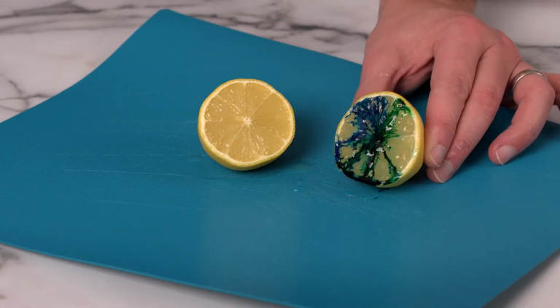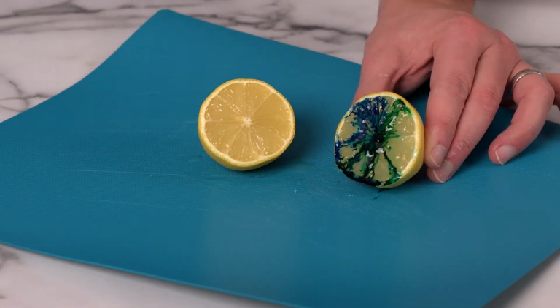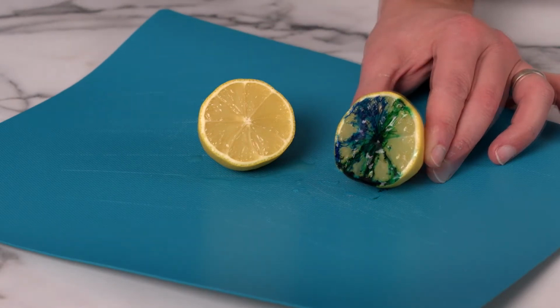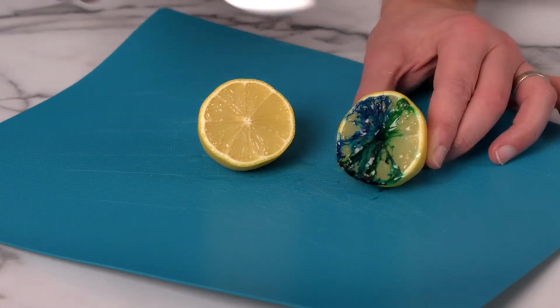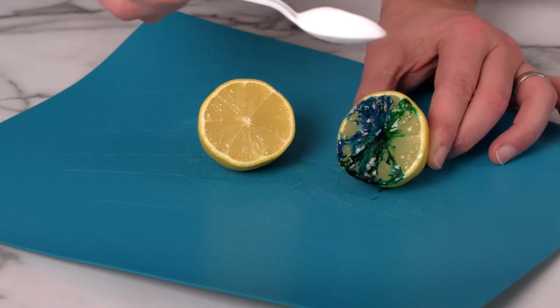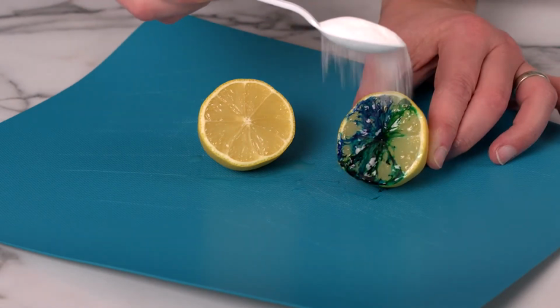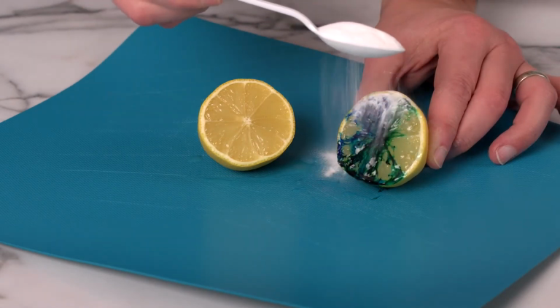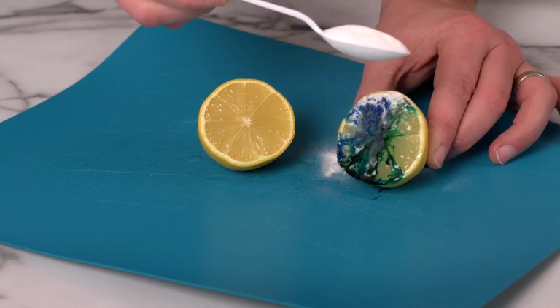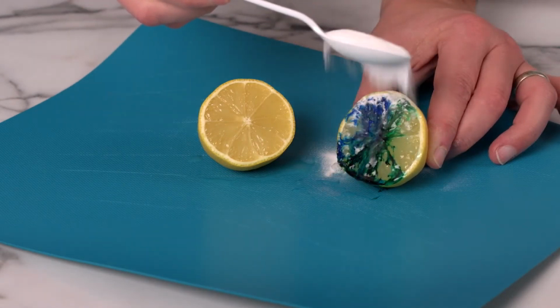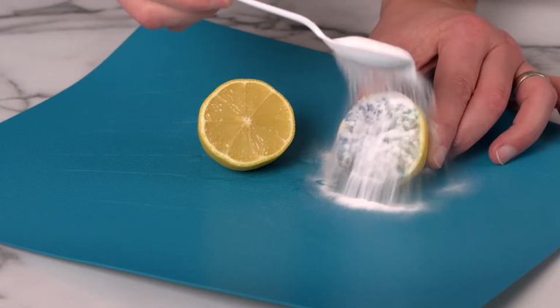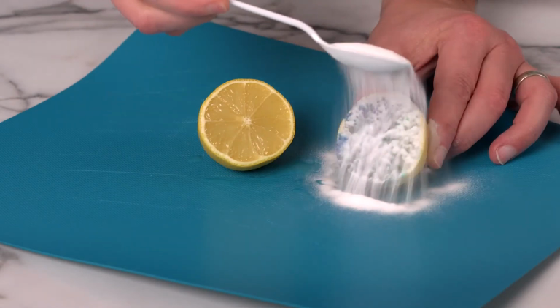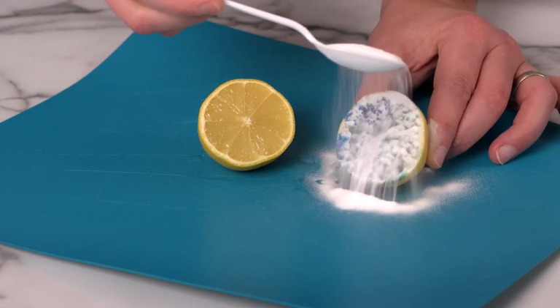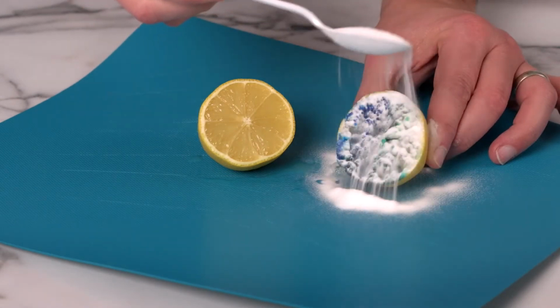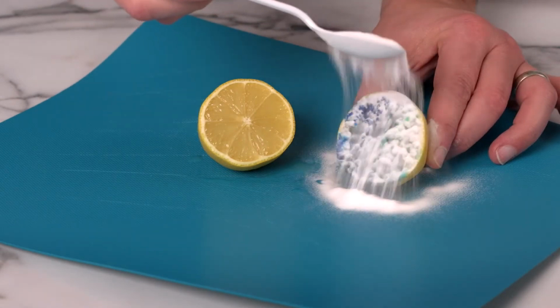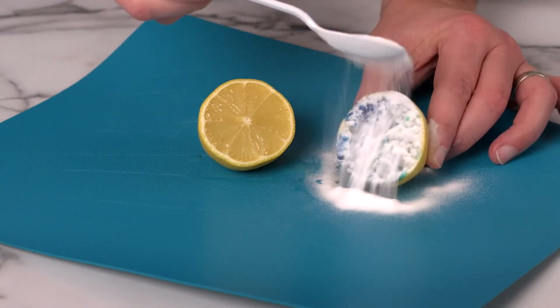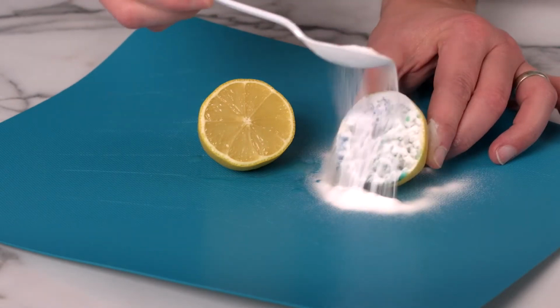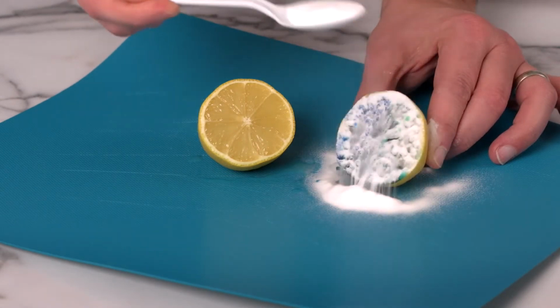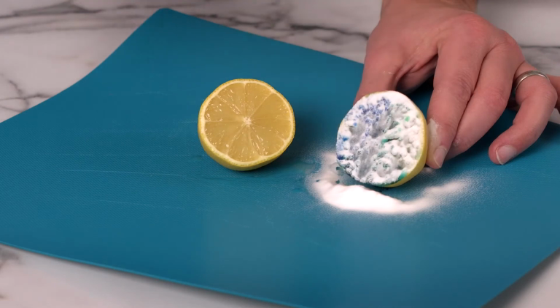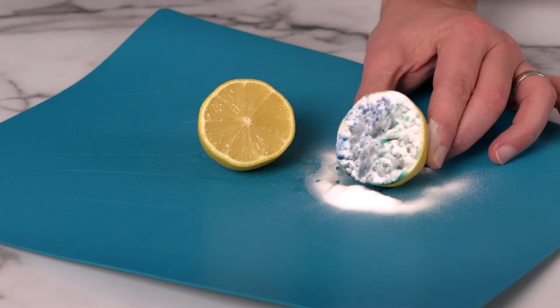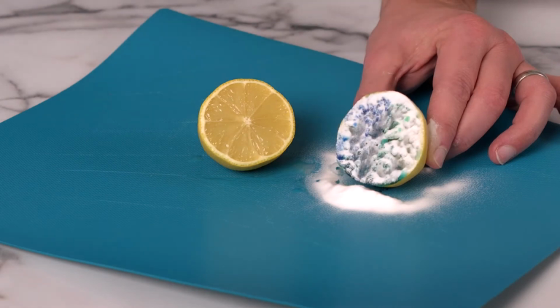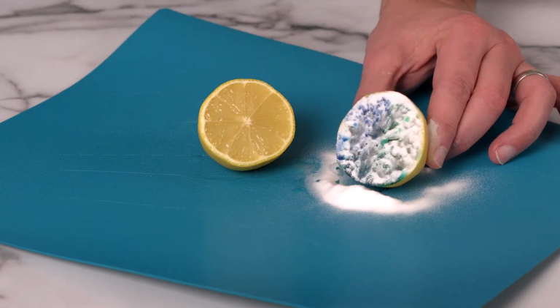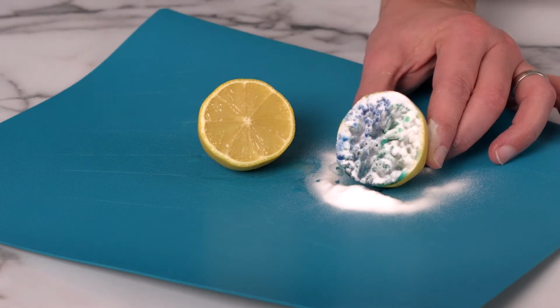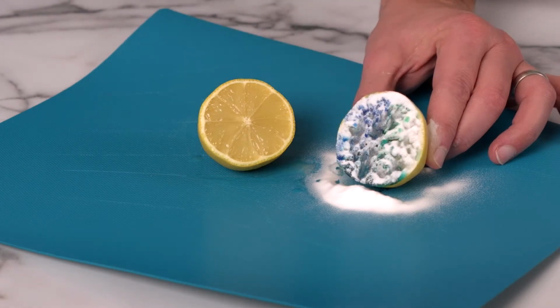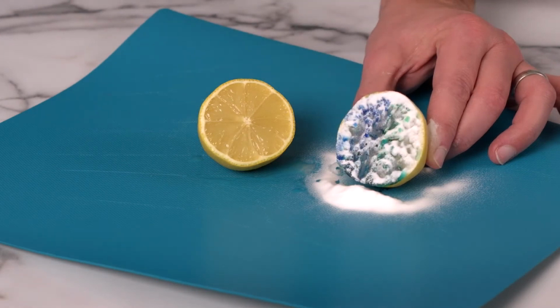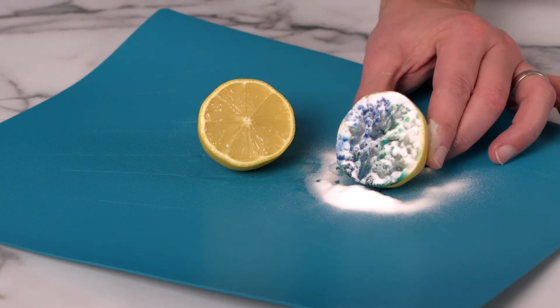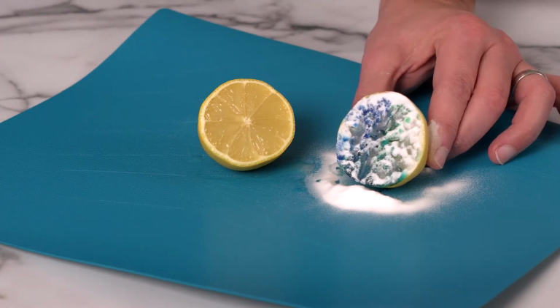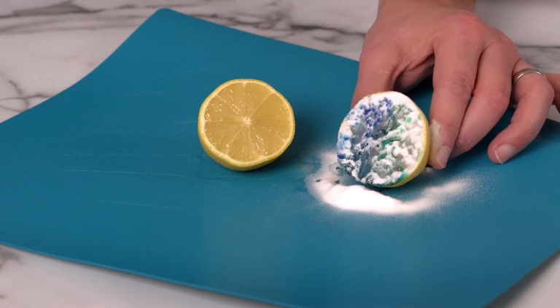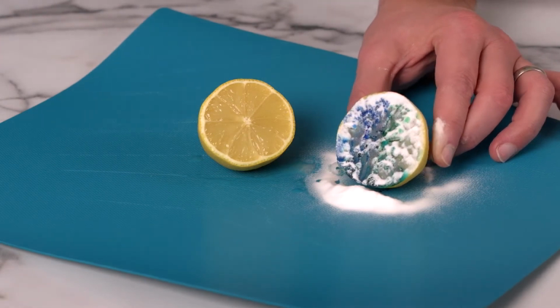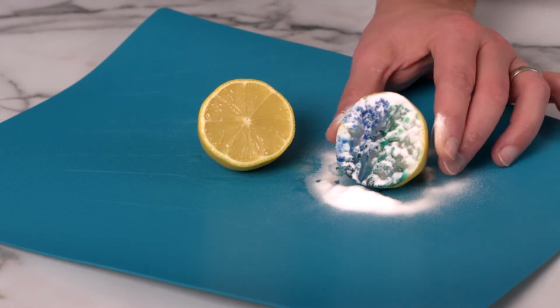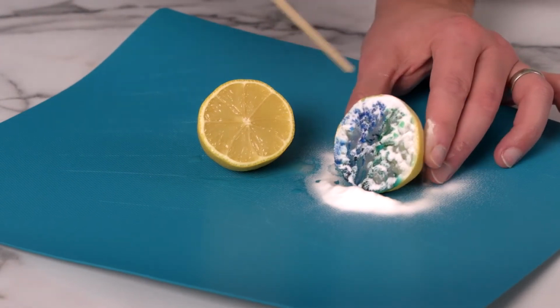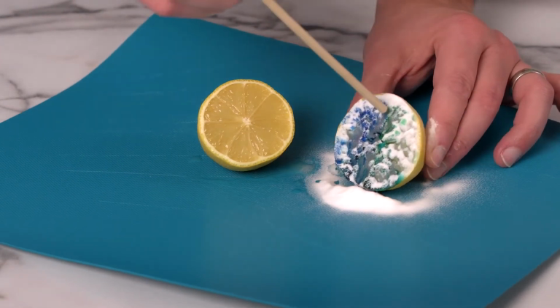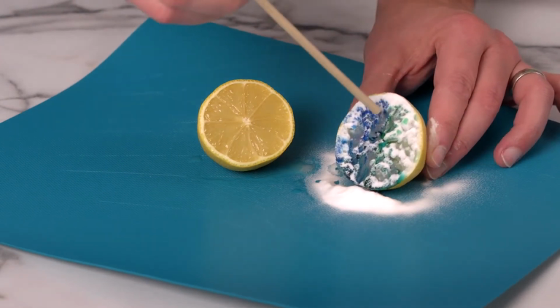And then pour on some baking soda. If you need to, use a craft stick to push the baking soda down into the lemon.